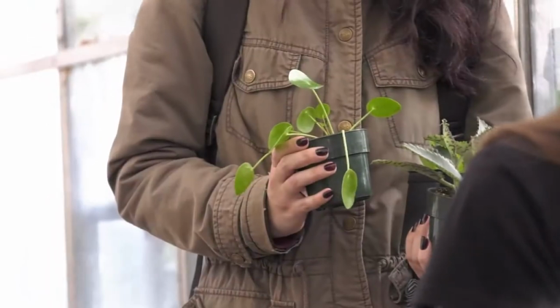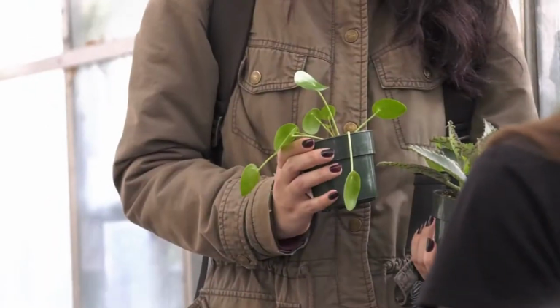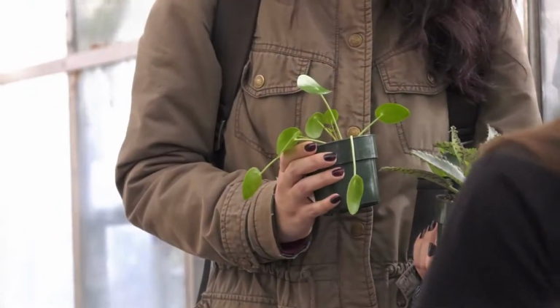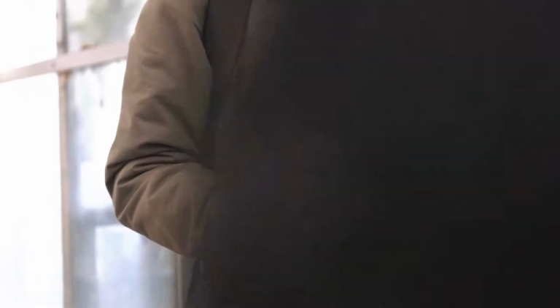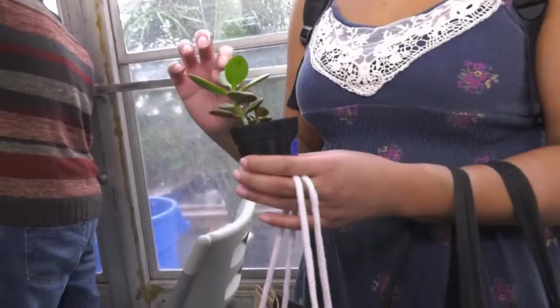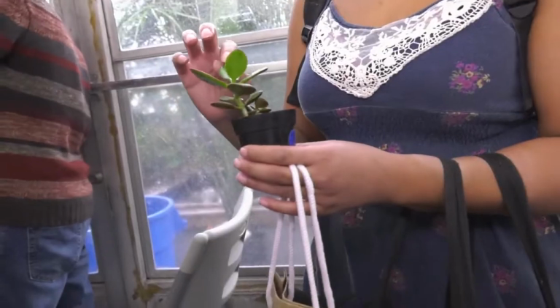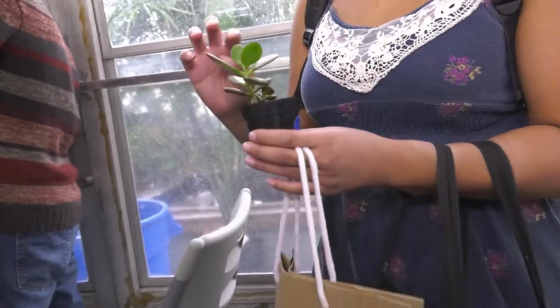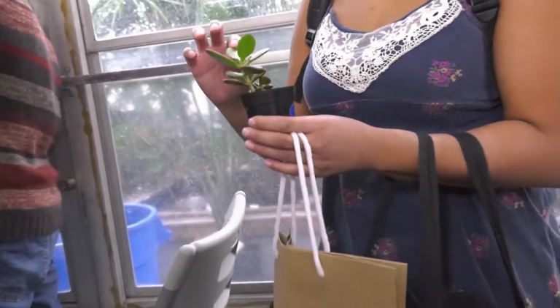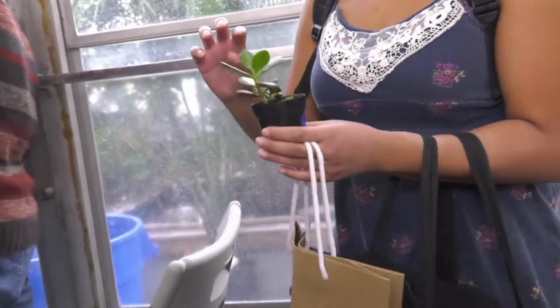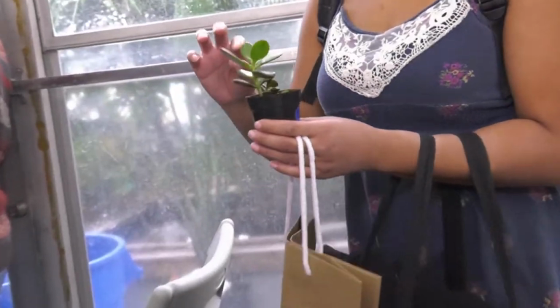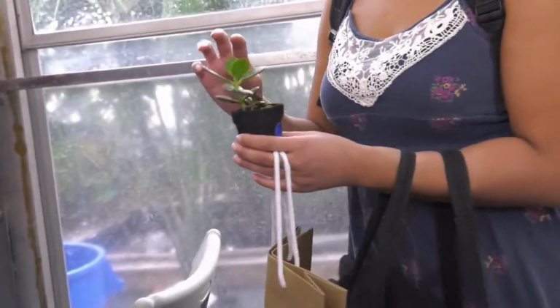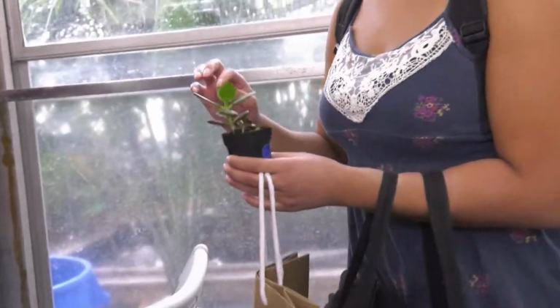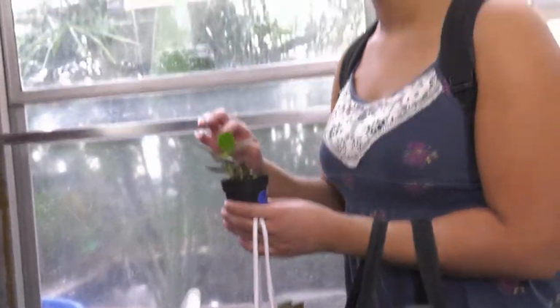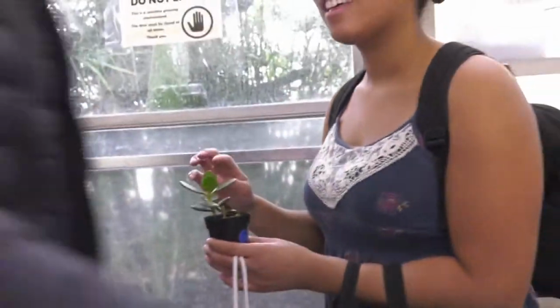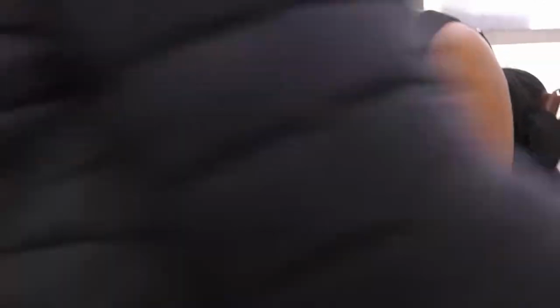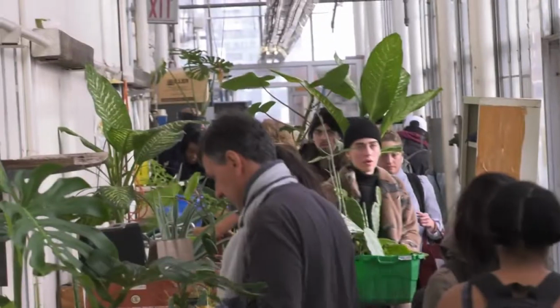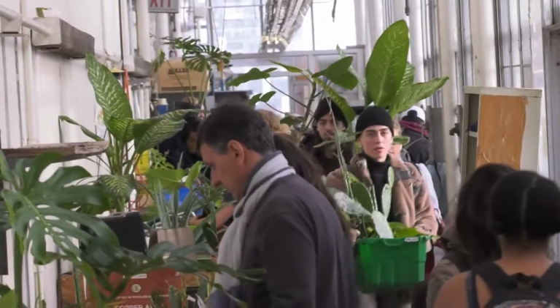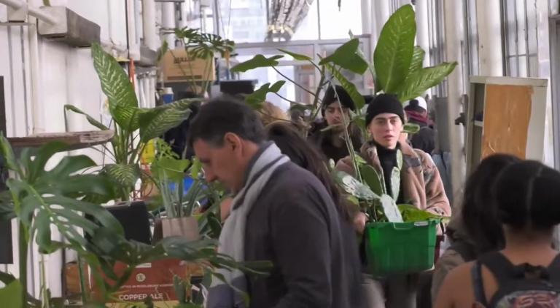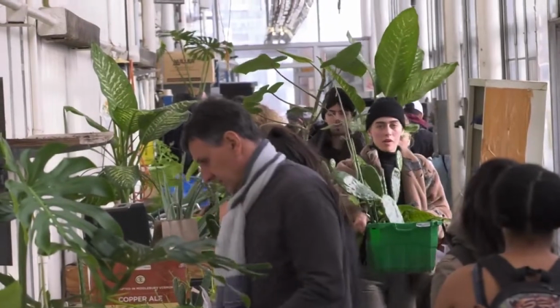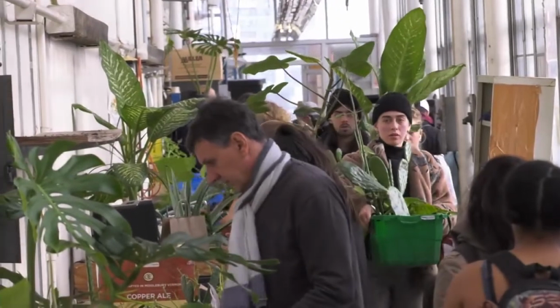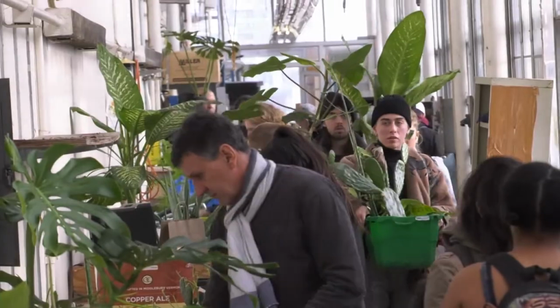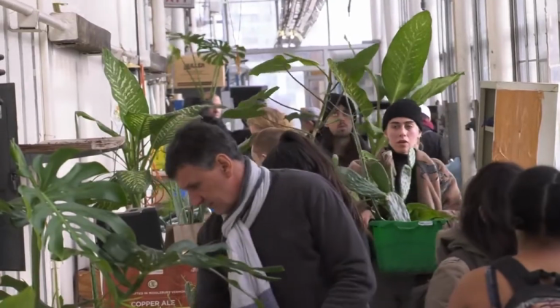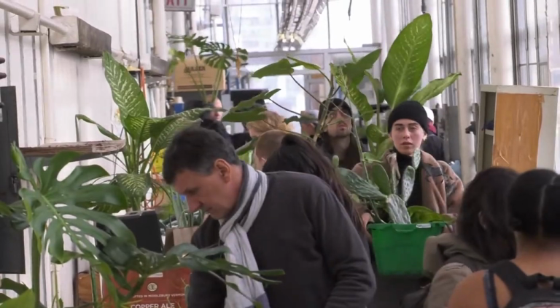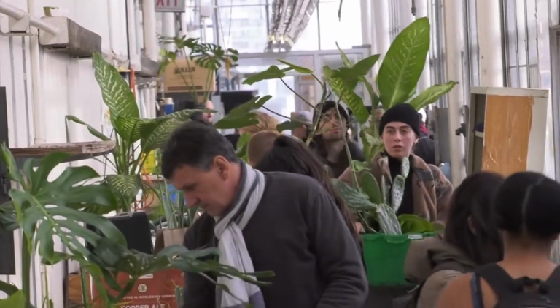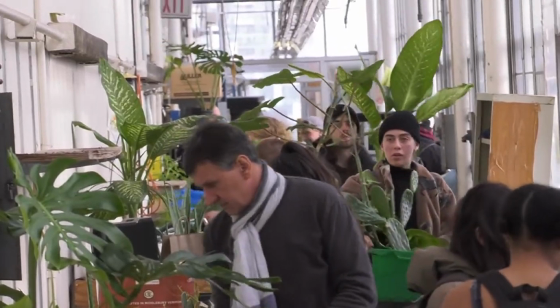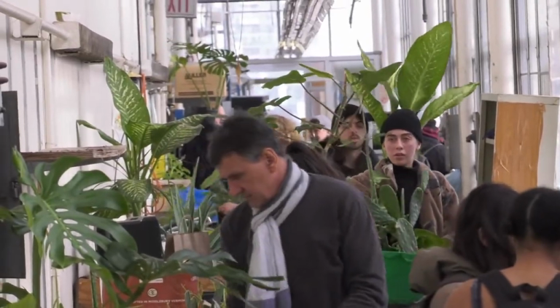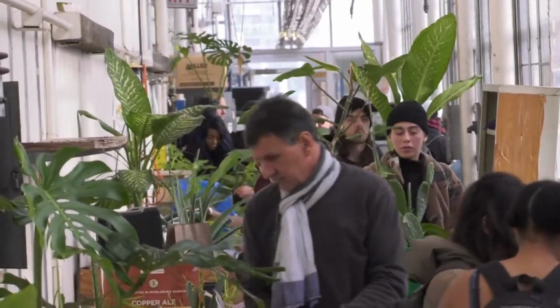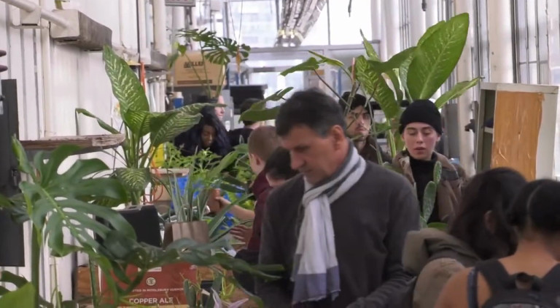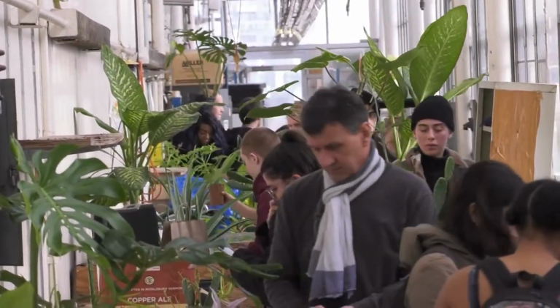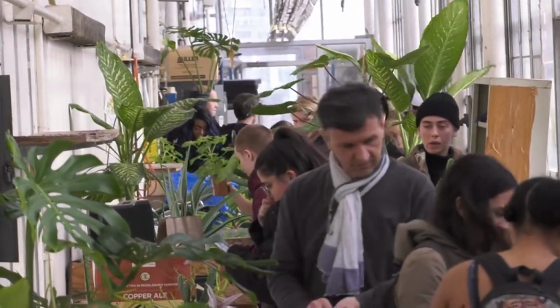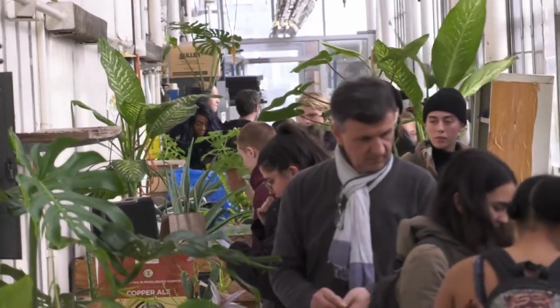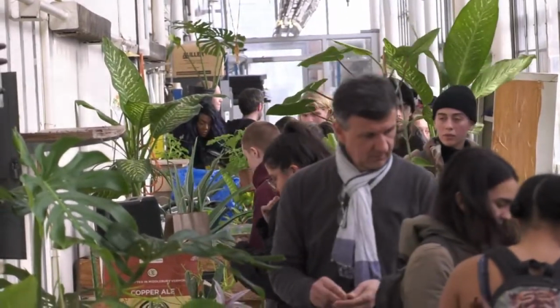It's low-maintenance and cute. It's accessible to everybody, so it's the great equalizer of greenhouses.